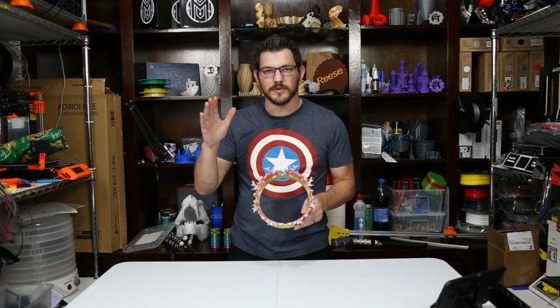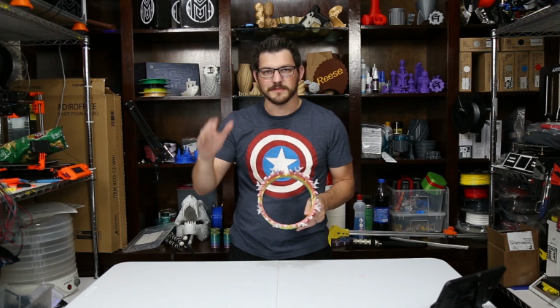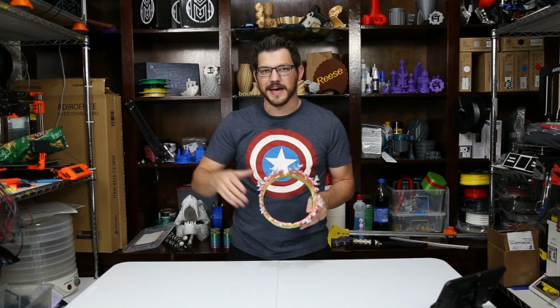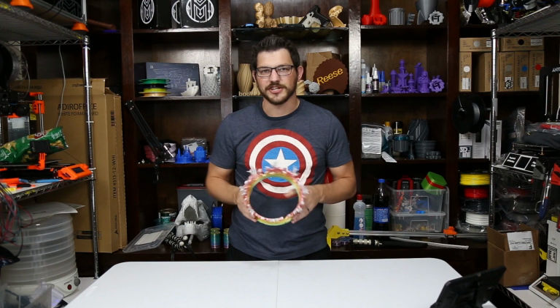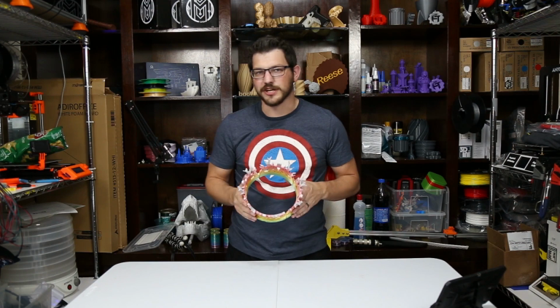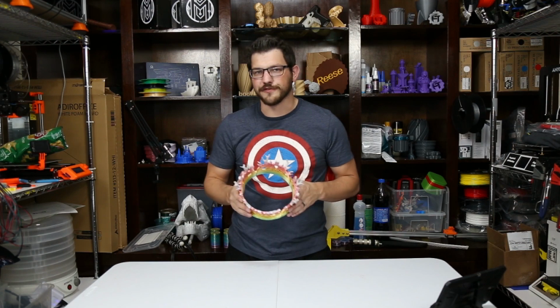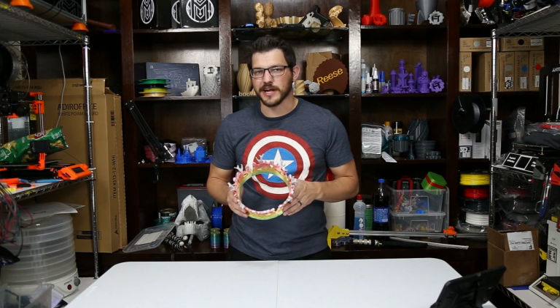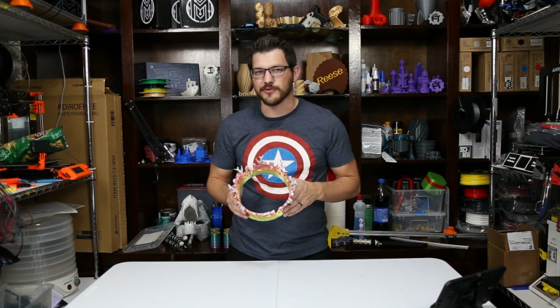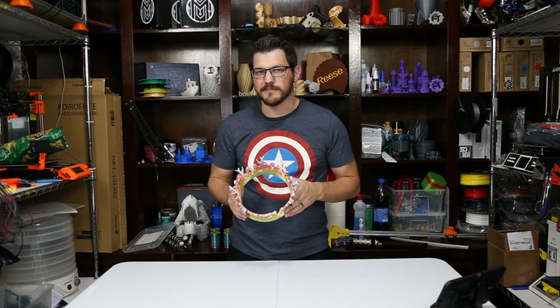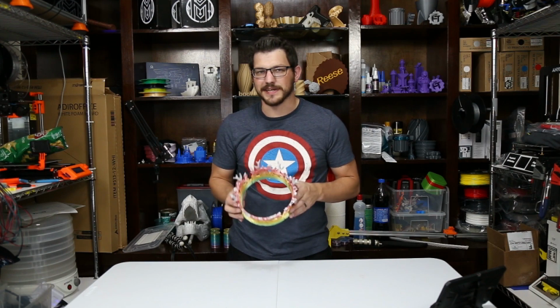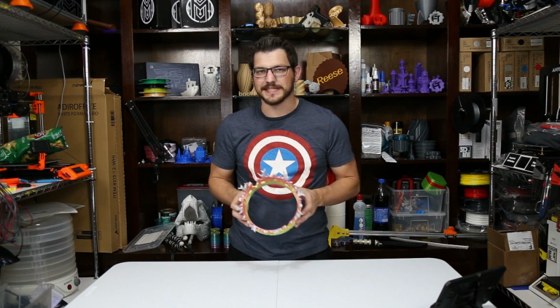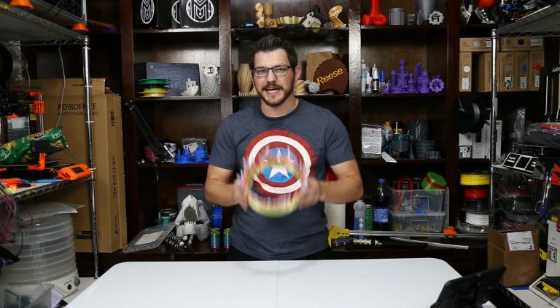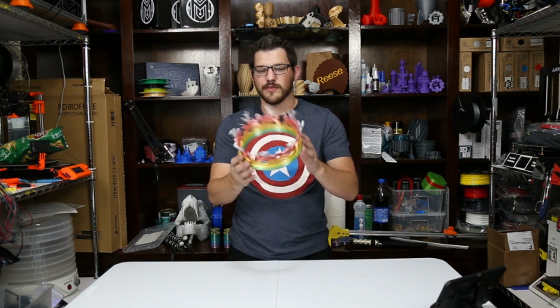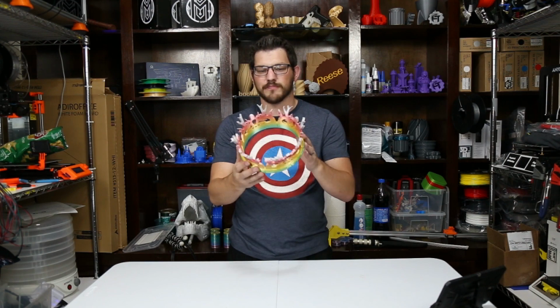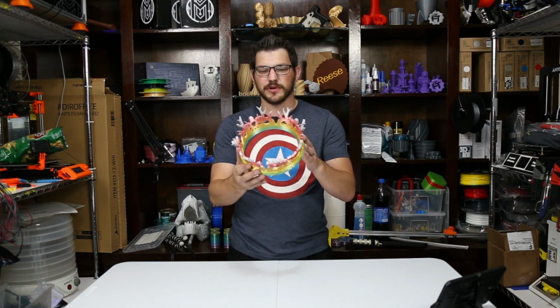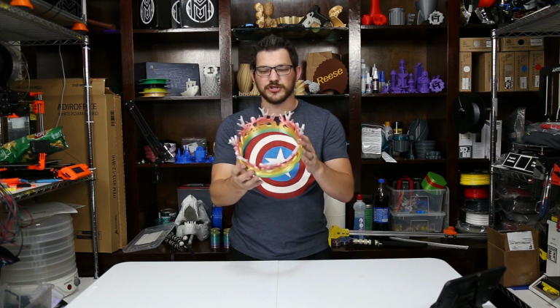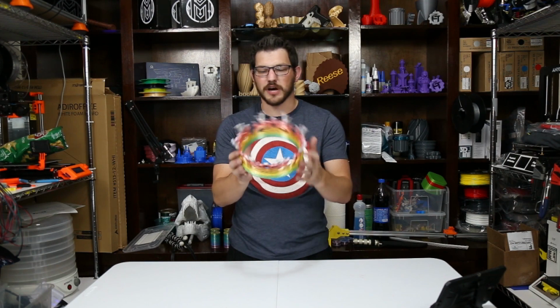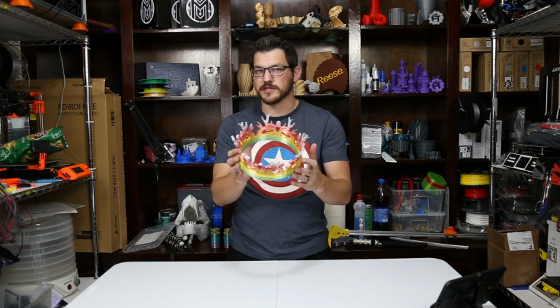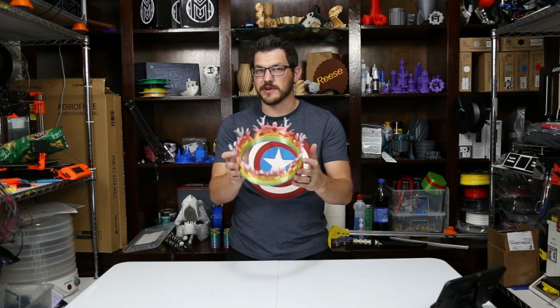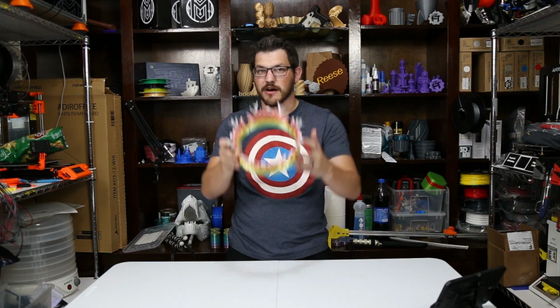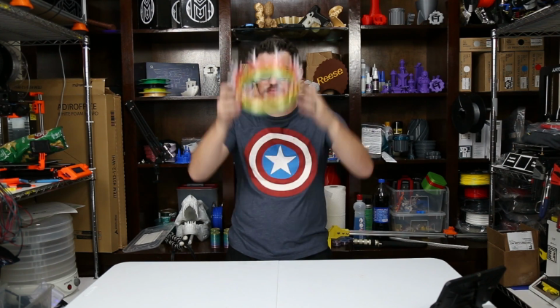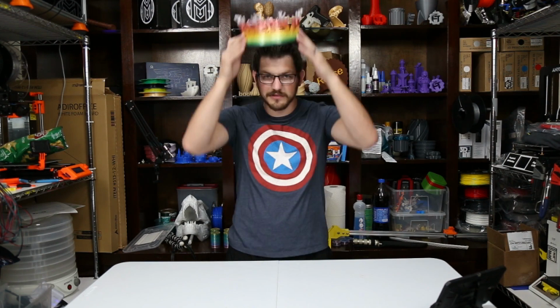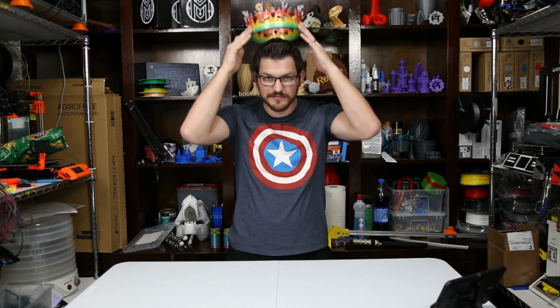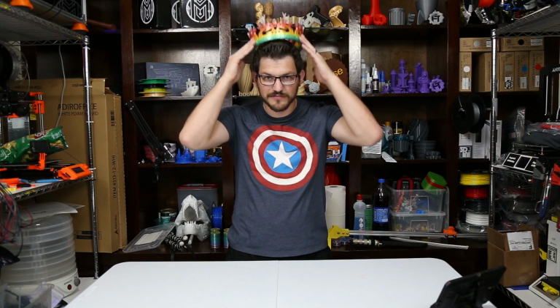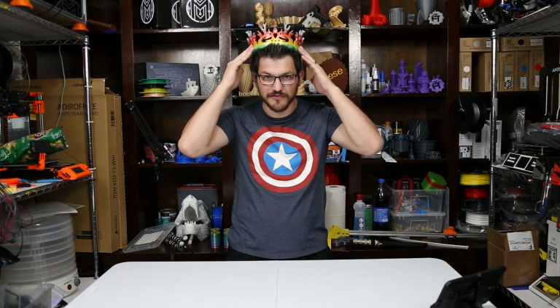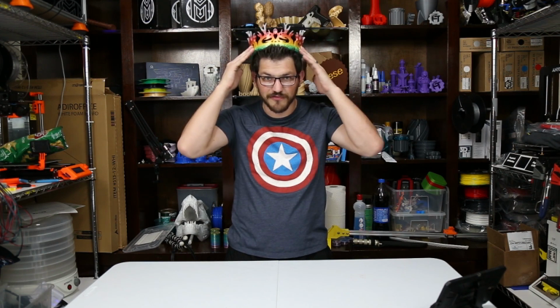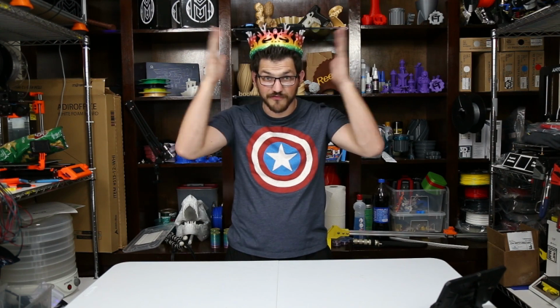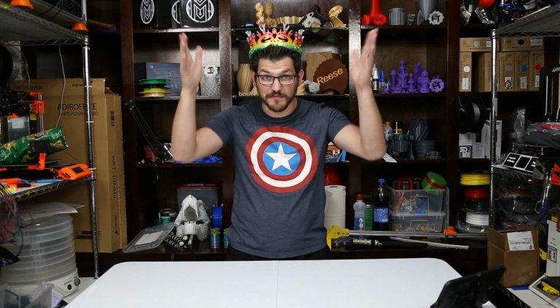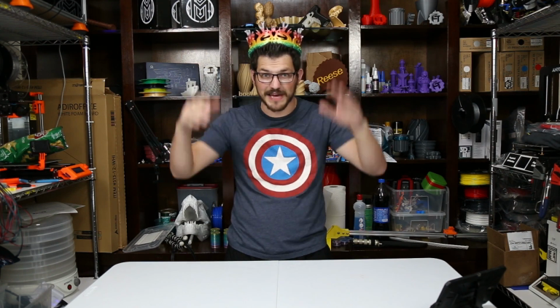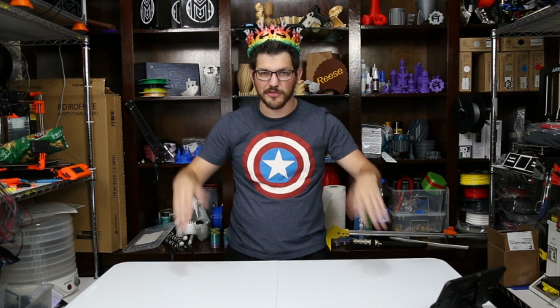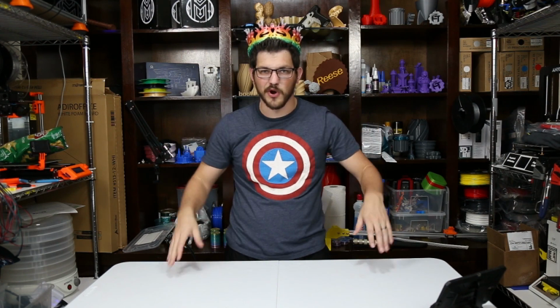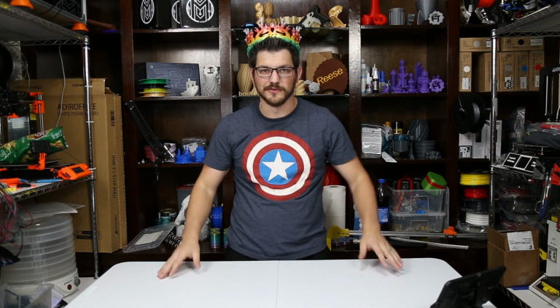What's up guys, Shane here from Figadack 3D printing, and today we're printing Joffrey's crown from Game of Thrones.